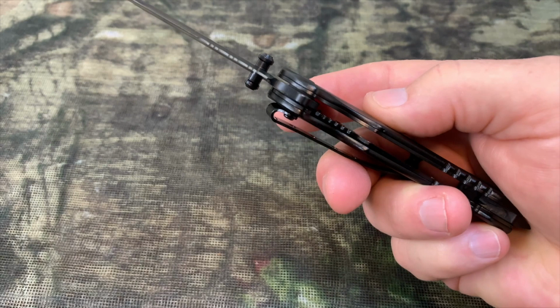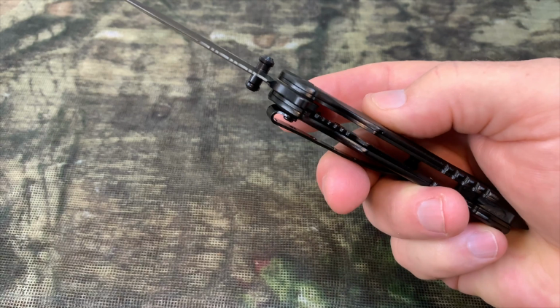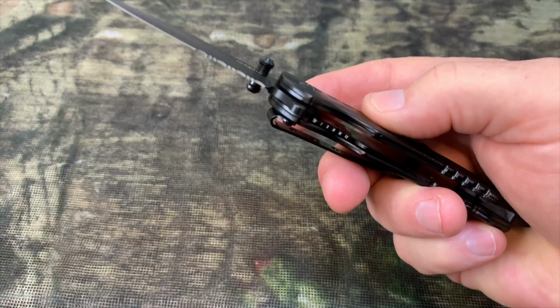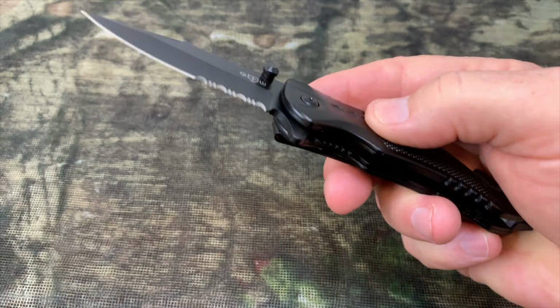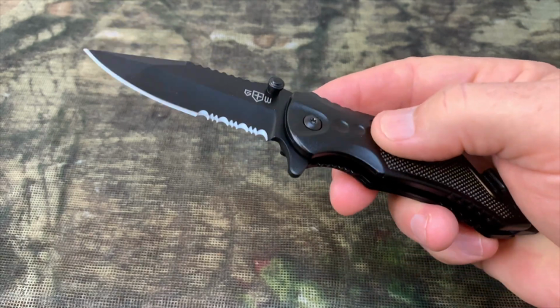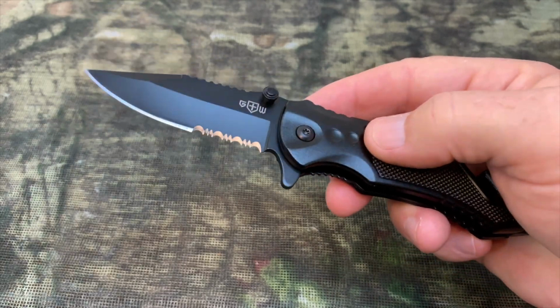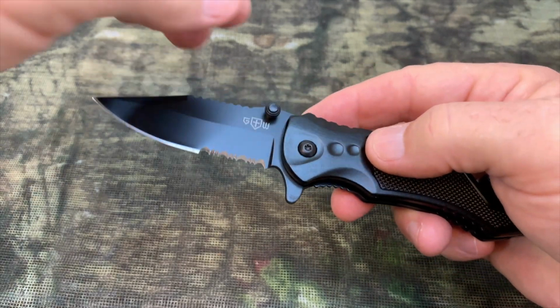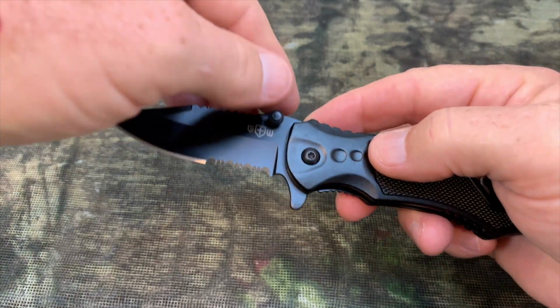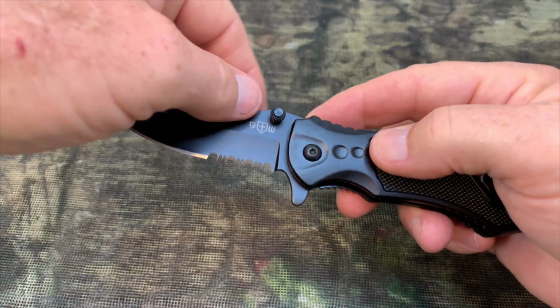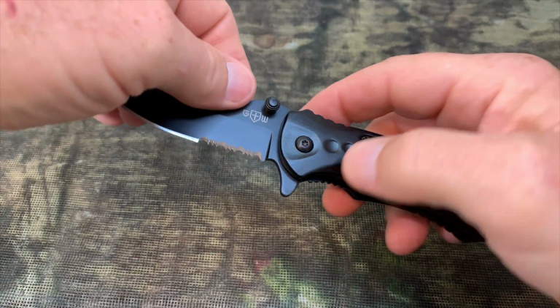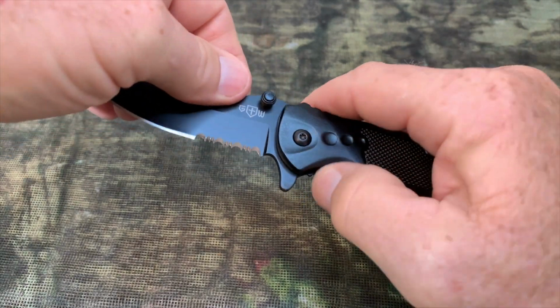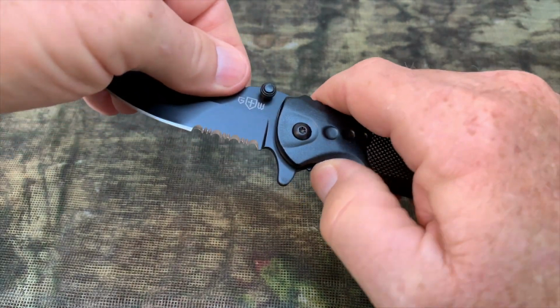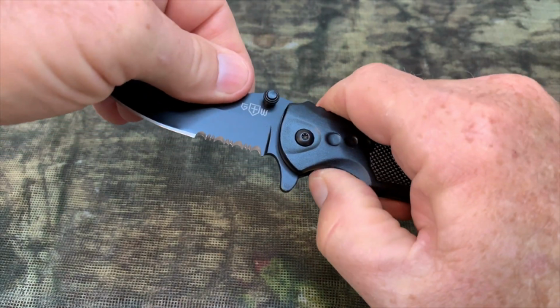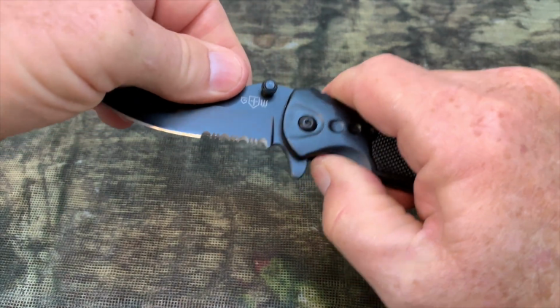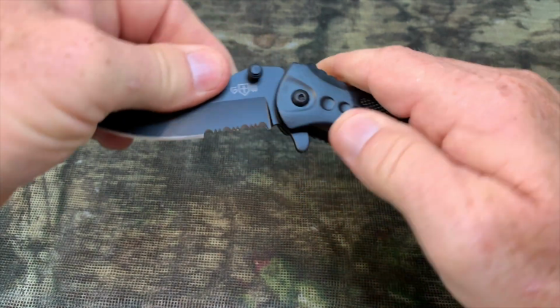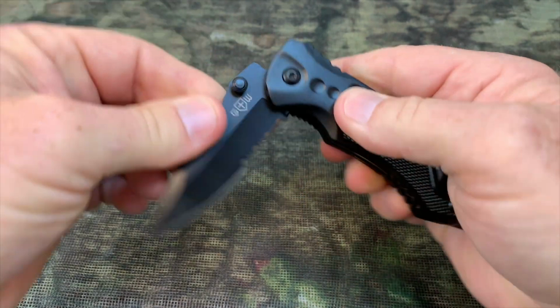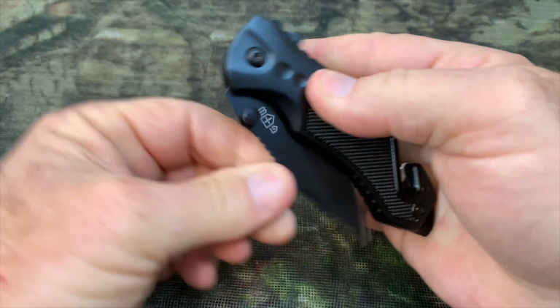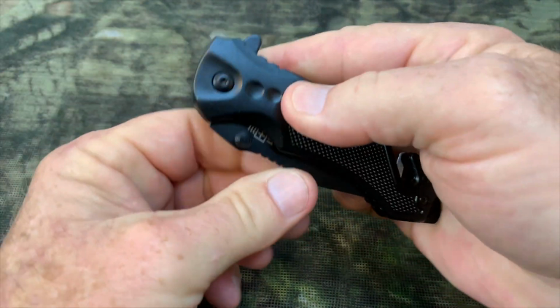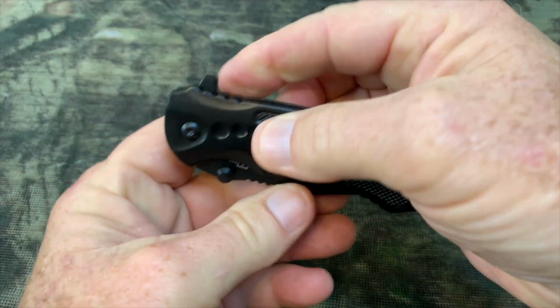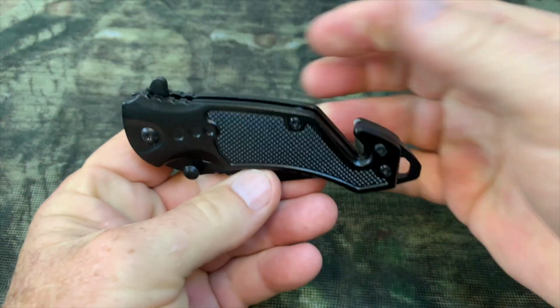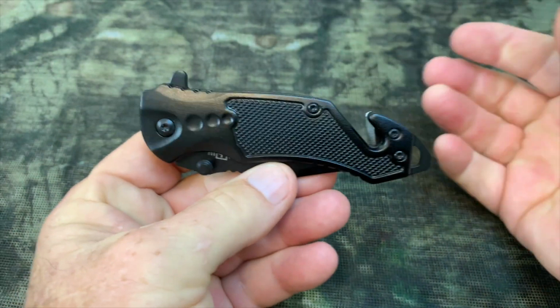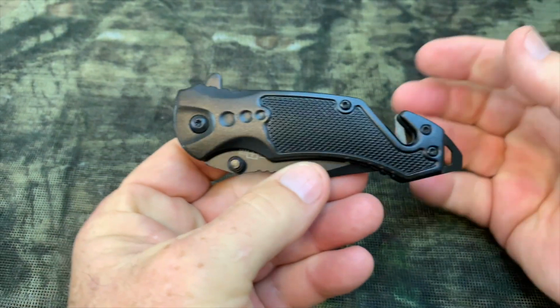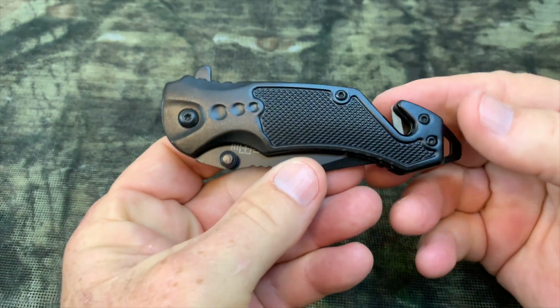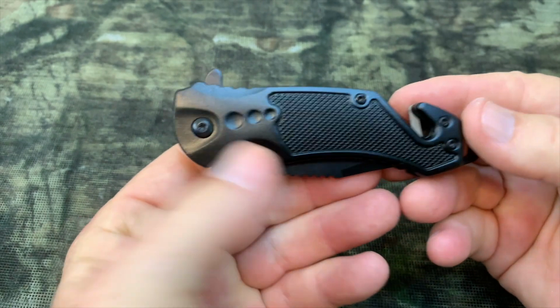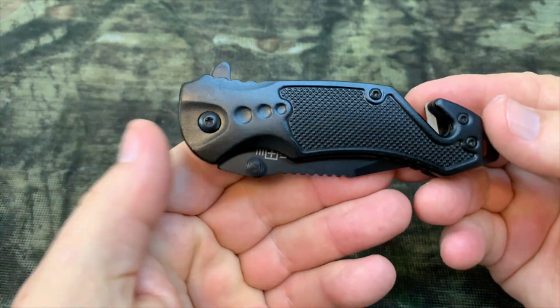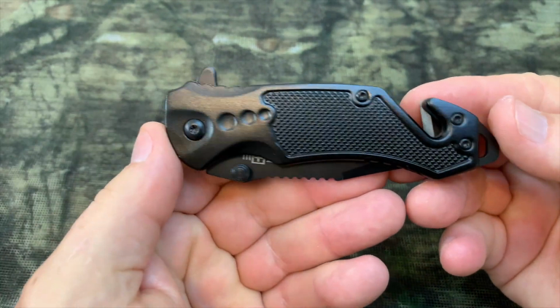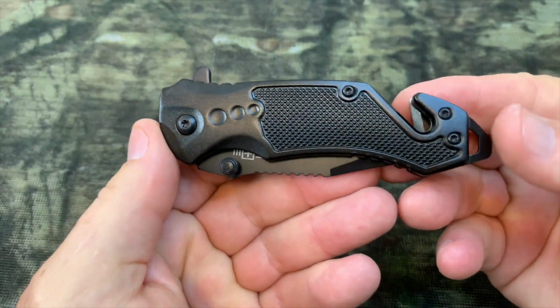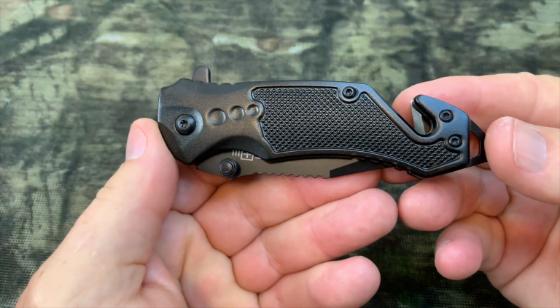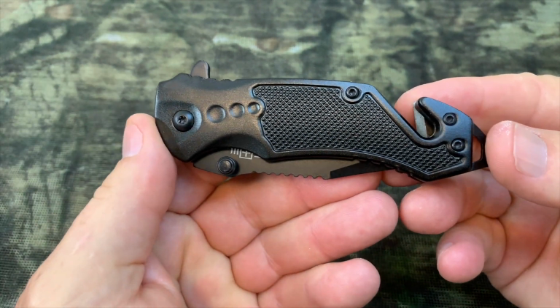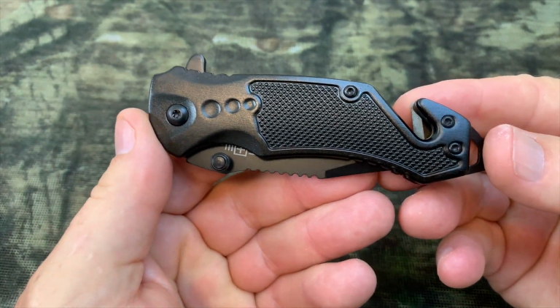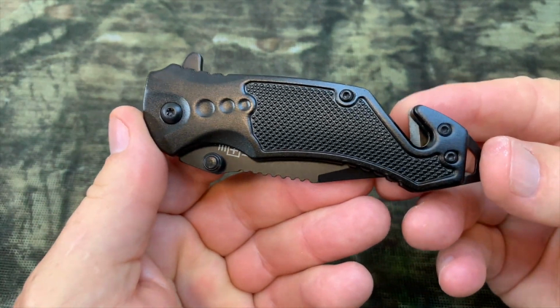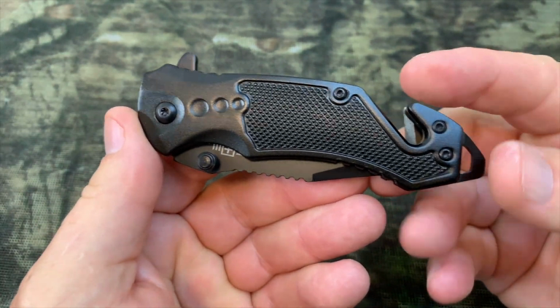I like the knife a lot. I like the features. I think you will, too. If you're looking at this knife, I hope you found my video helpful.